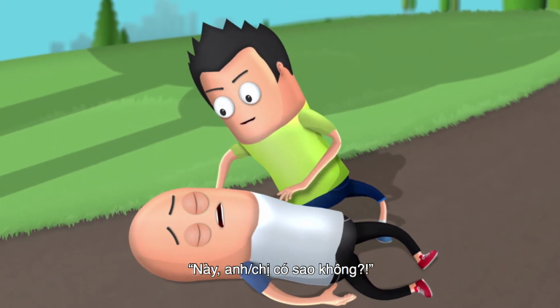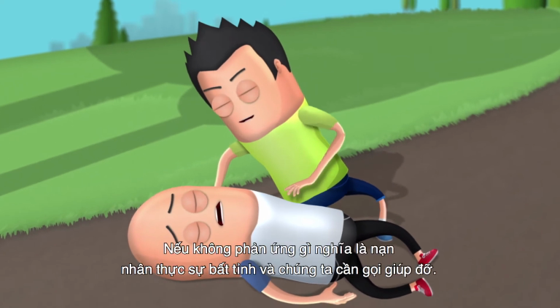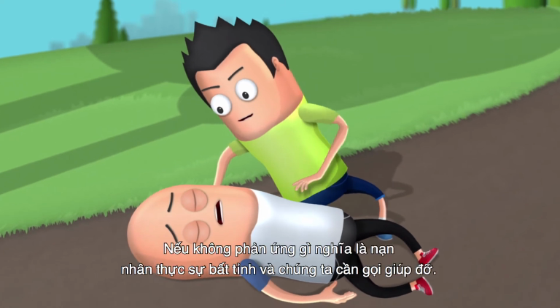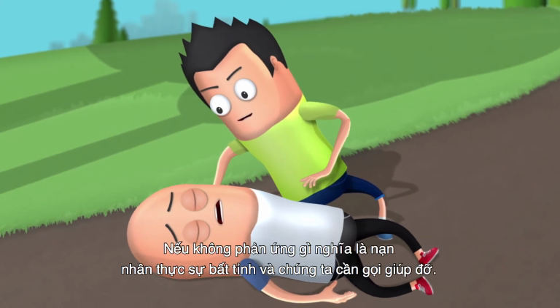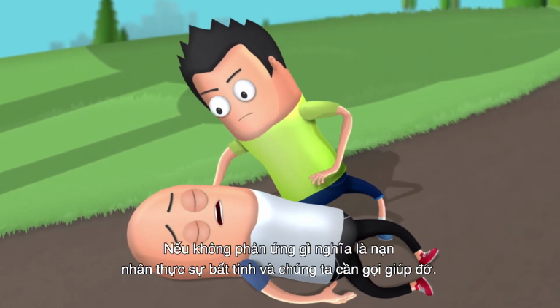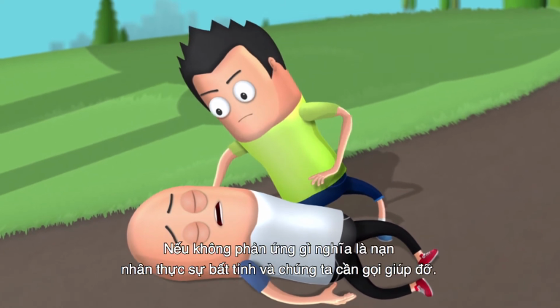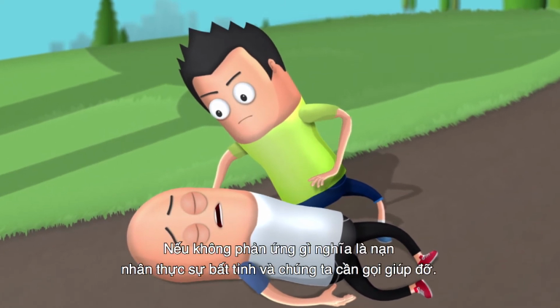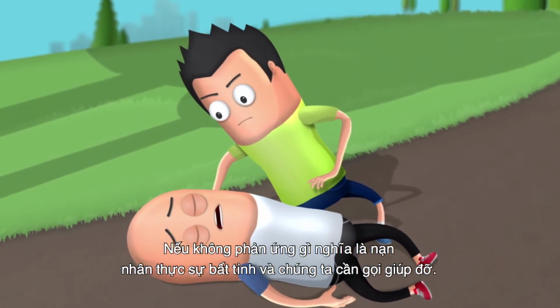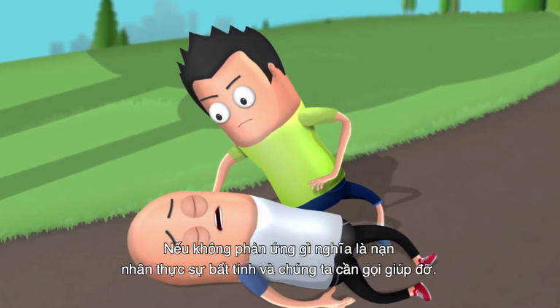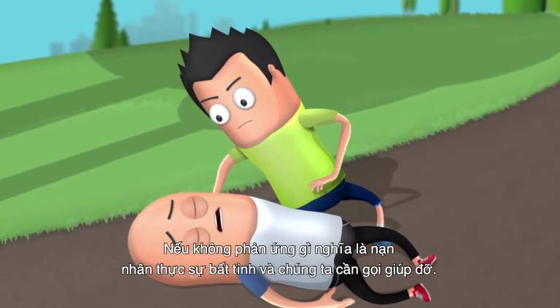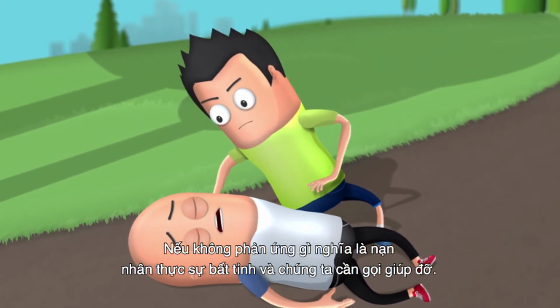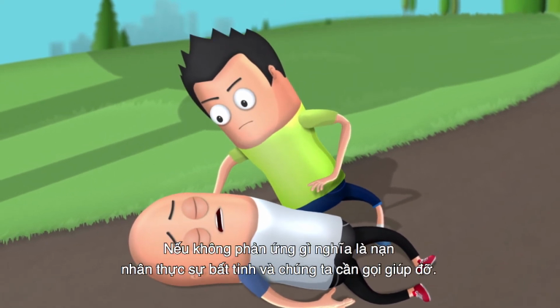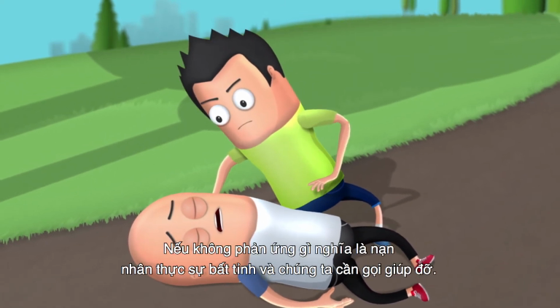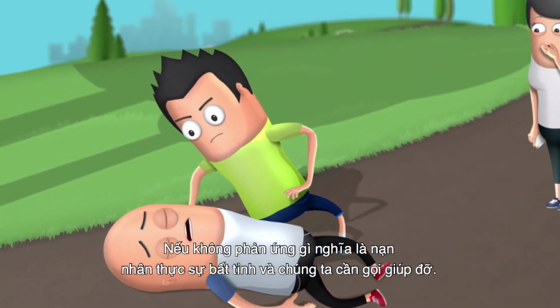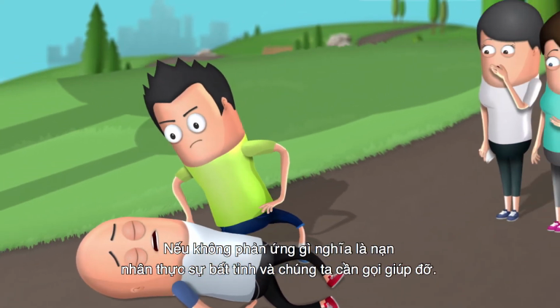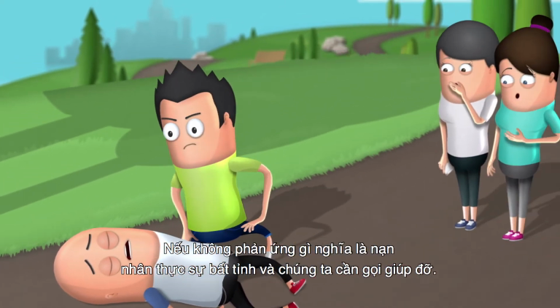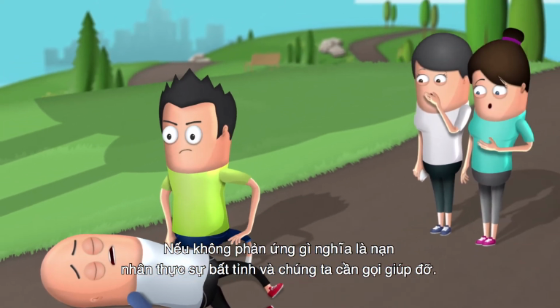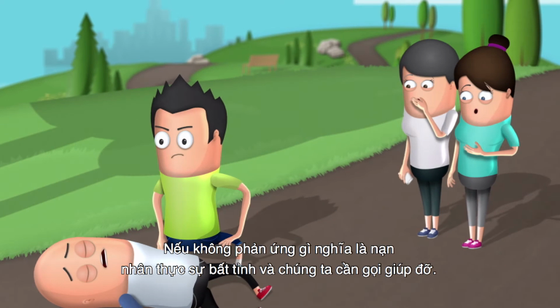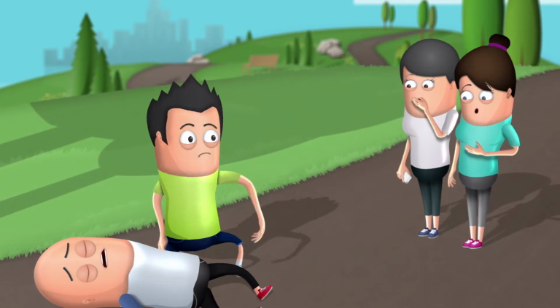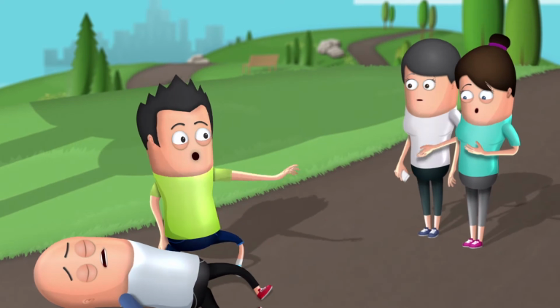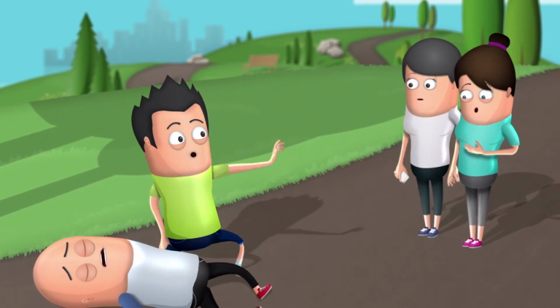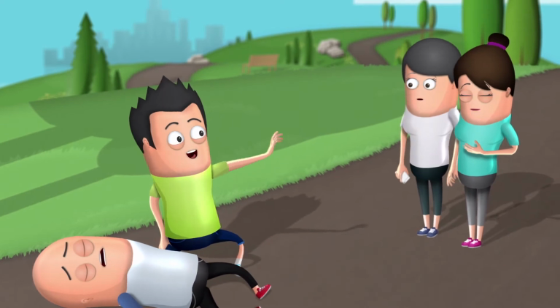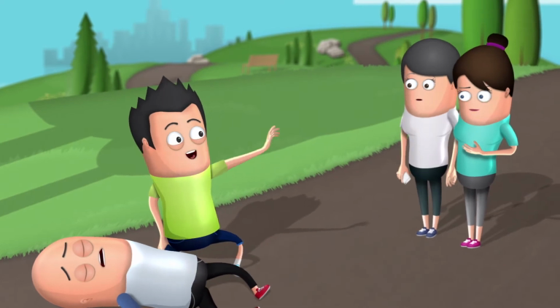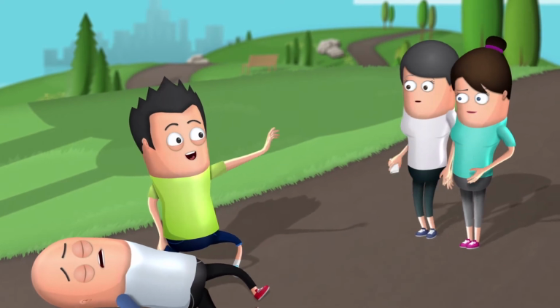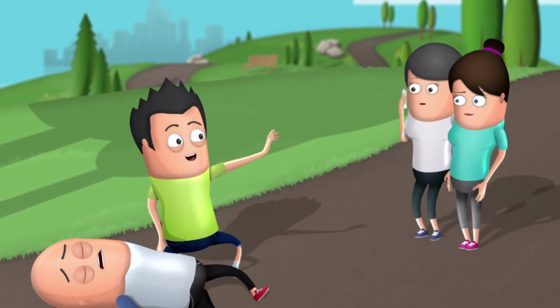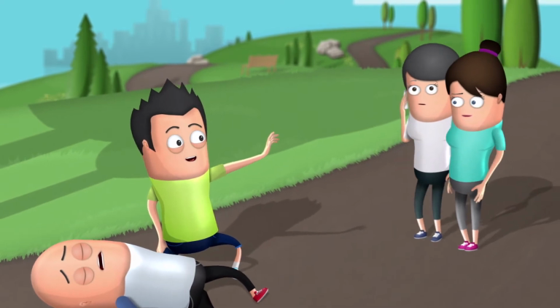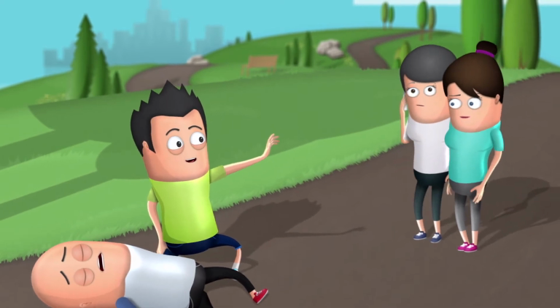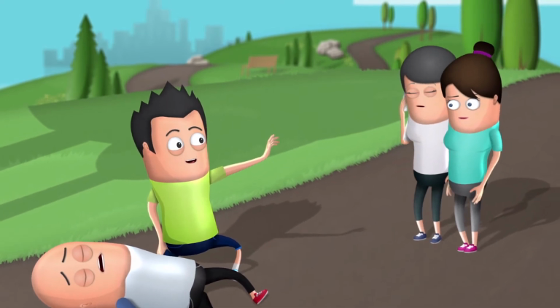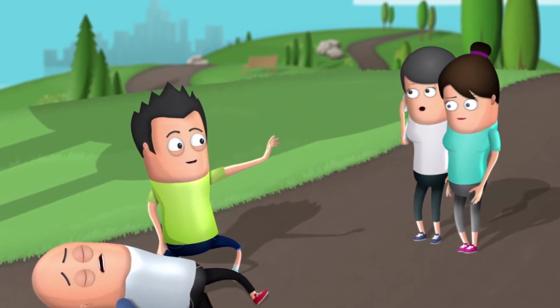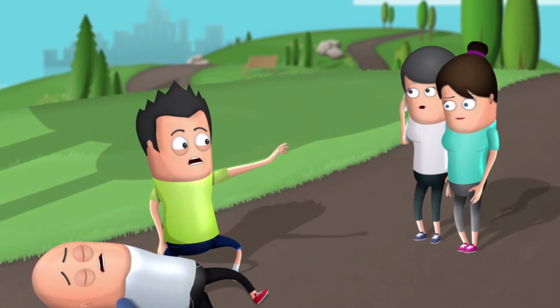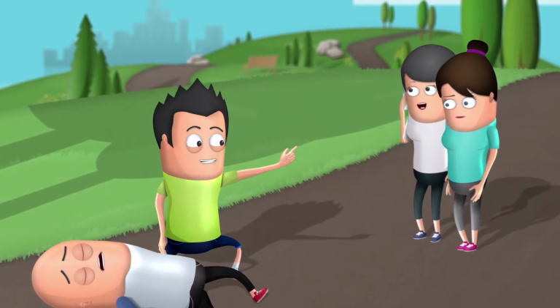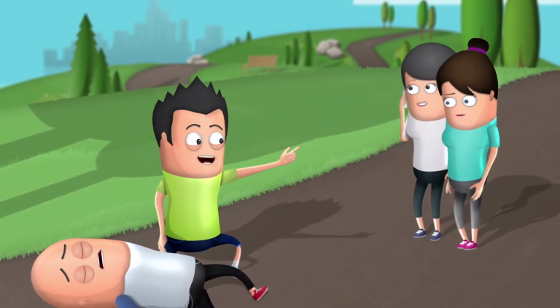If we get no response, the victim is unconscious and we send for help. Call an ambulance. Get the AED.